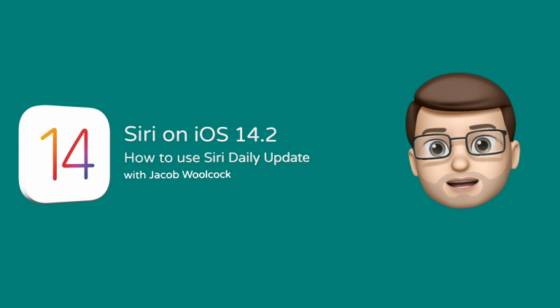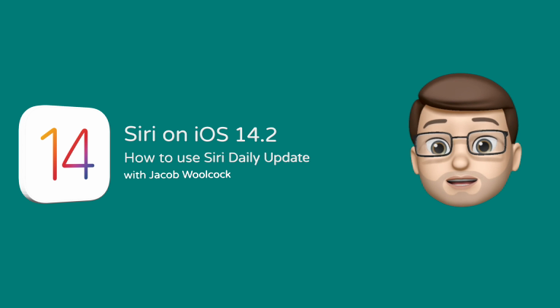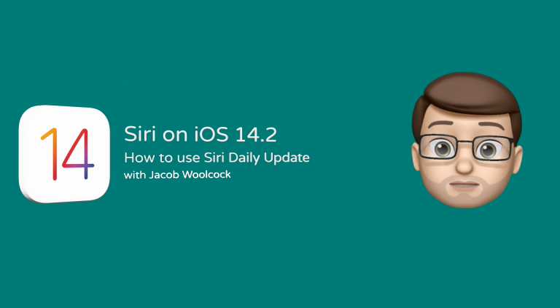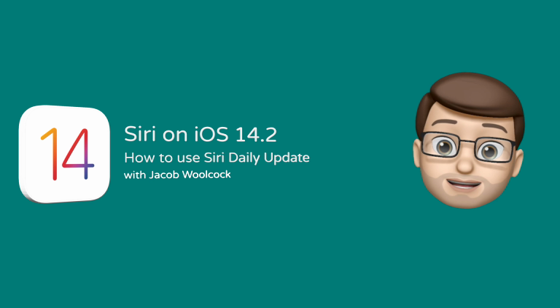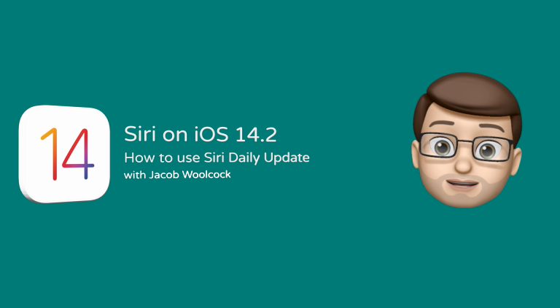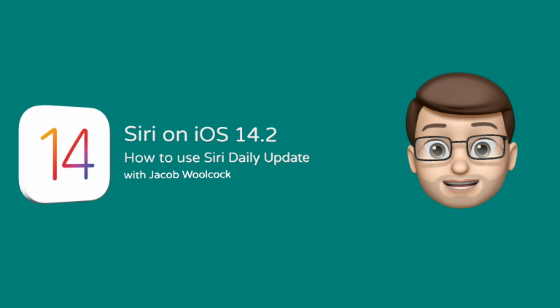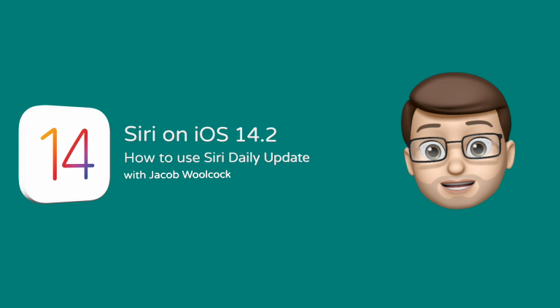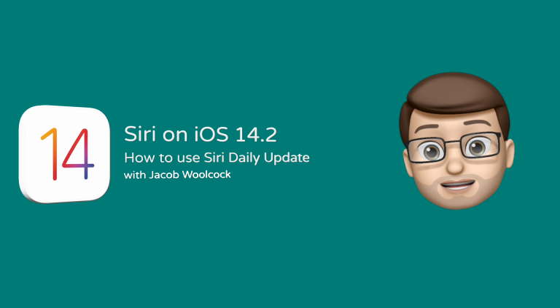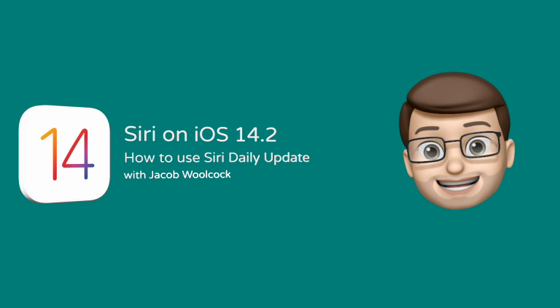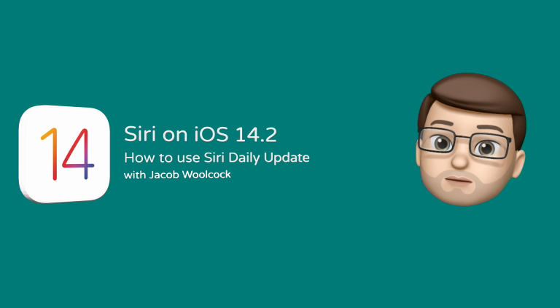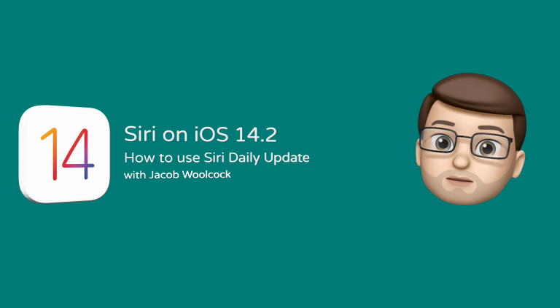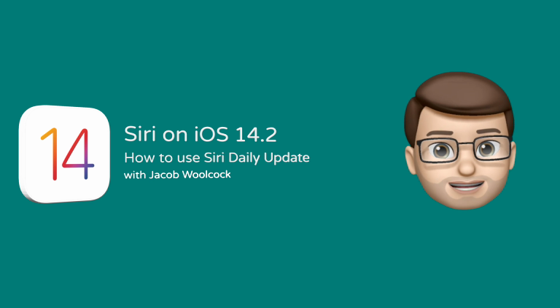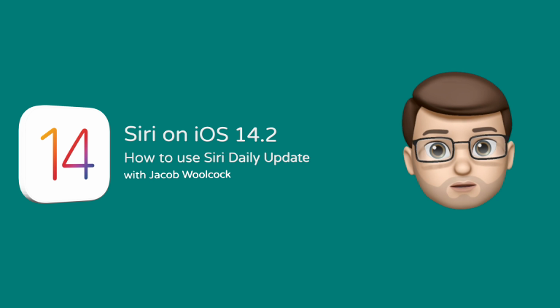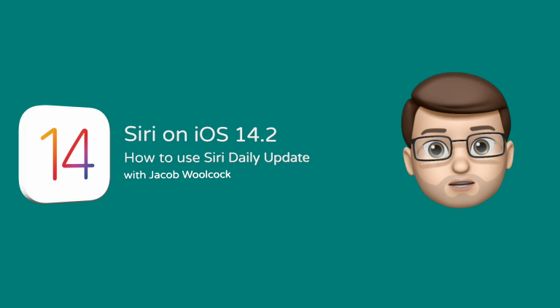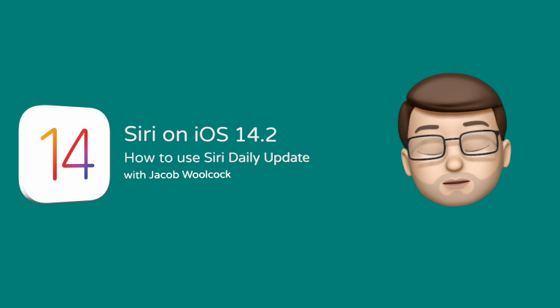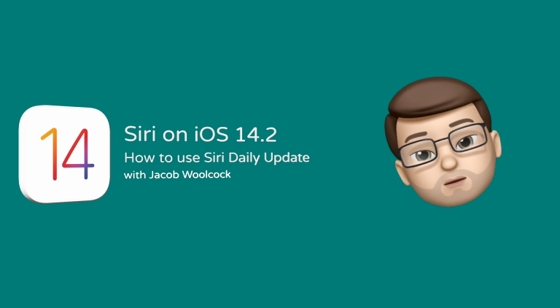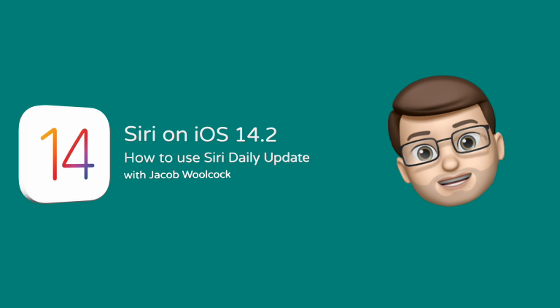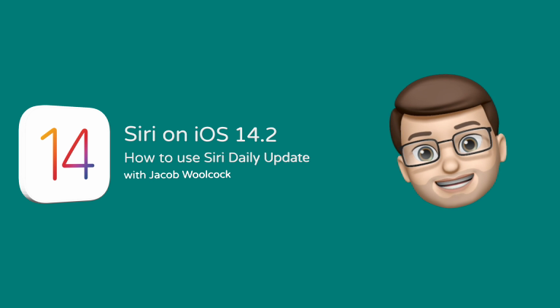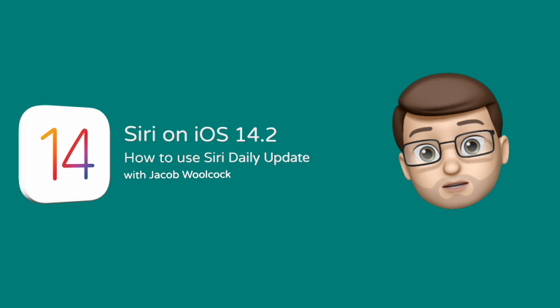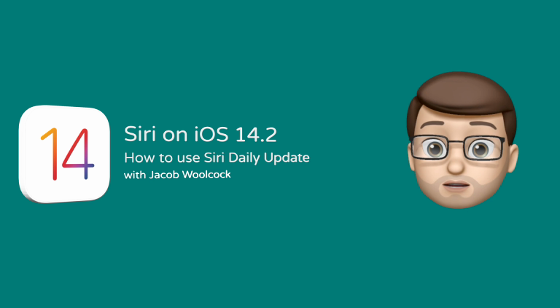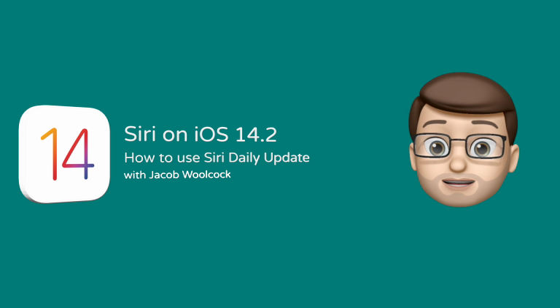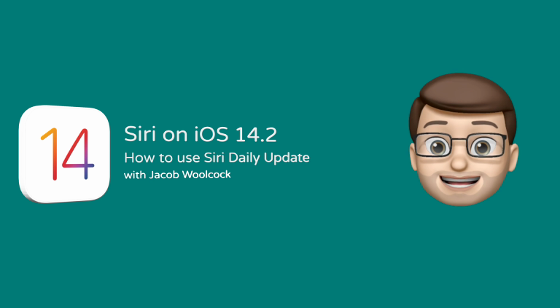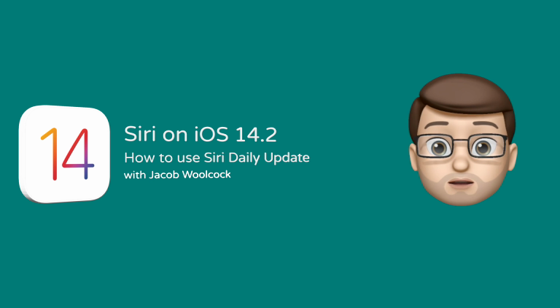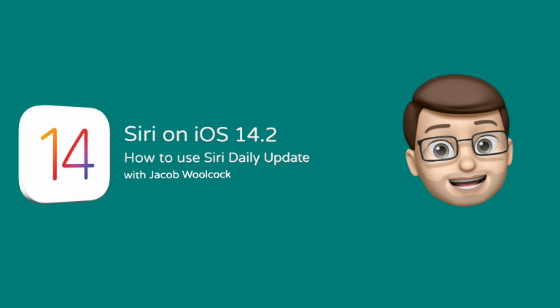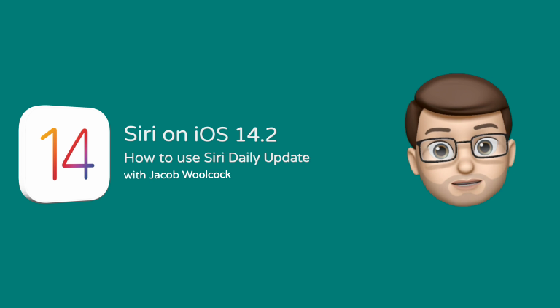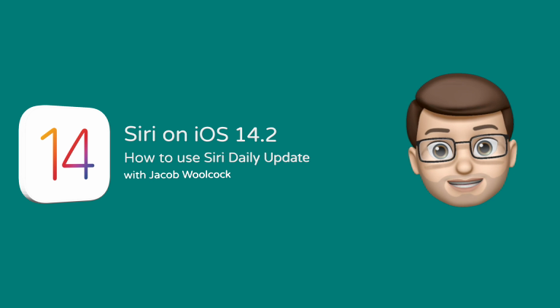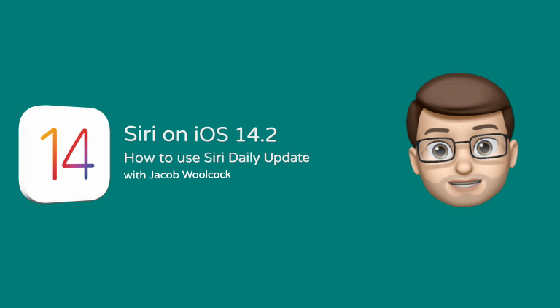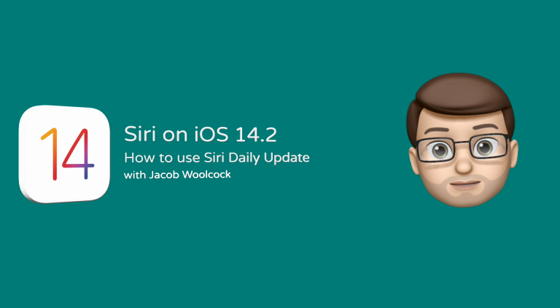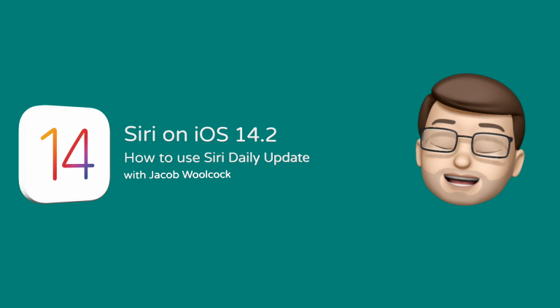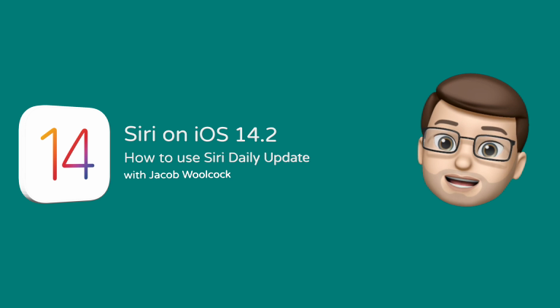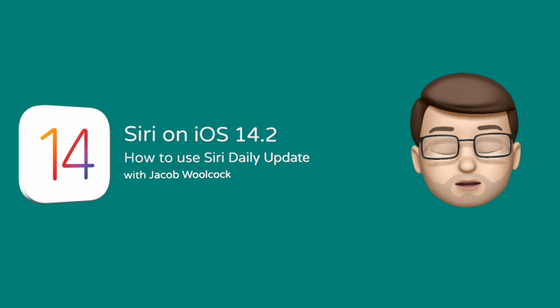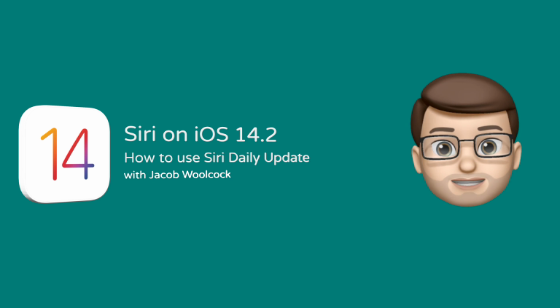There's a brand new feature for Siri in iOS 14.2 where Siri can give you a full rundown of your day's events. Here's how it works.